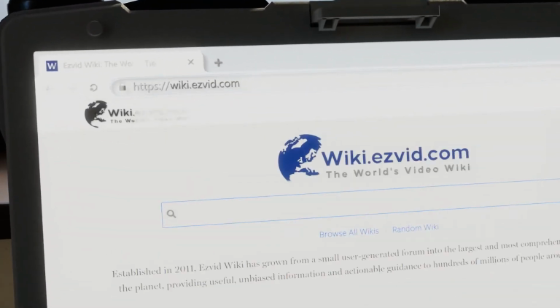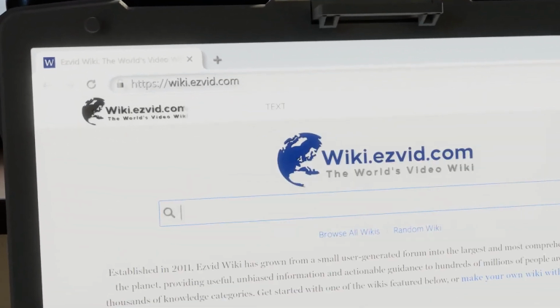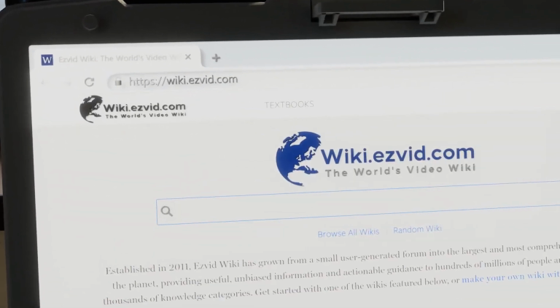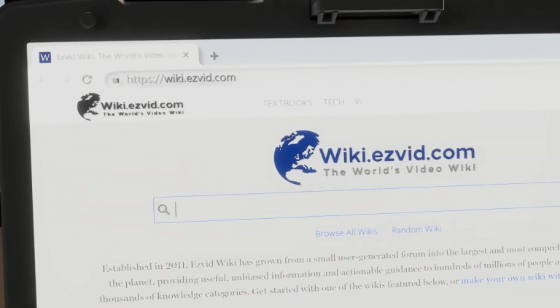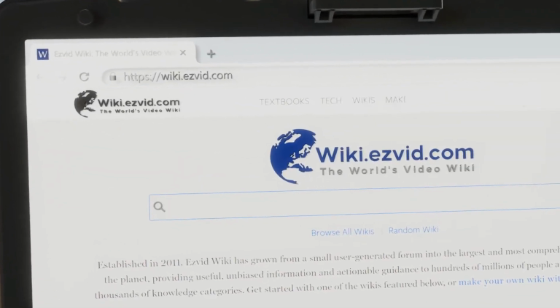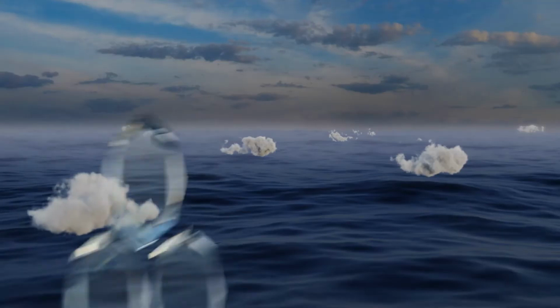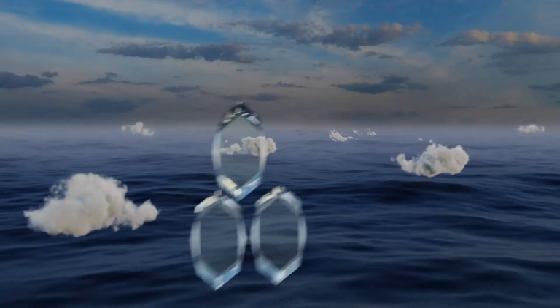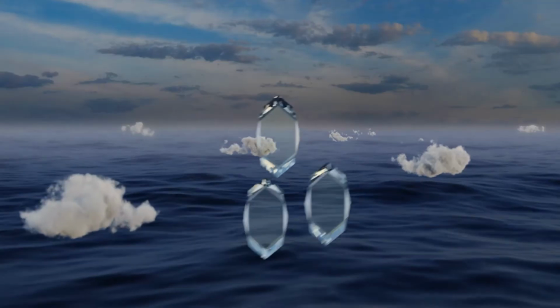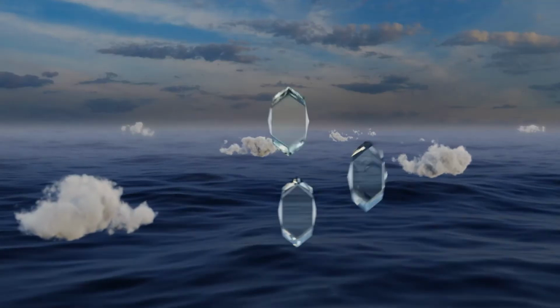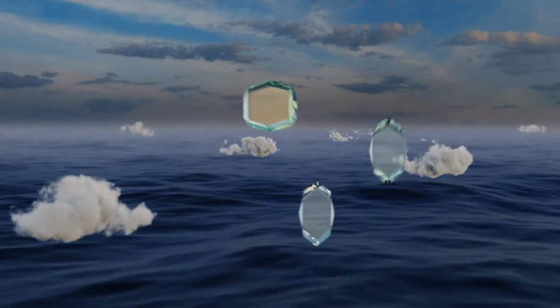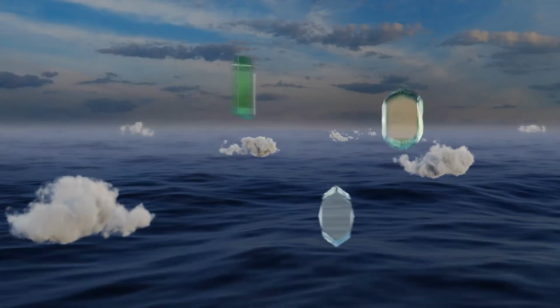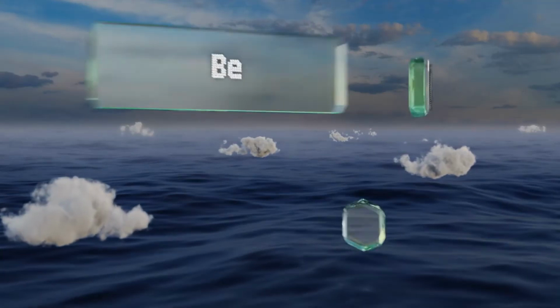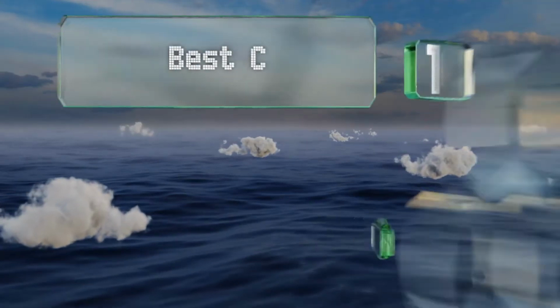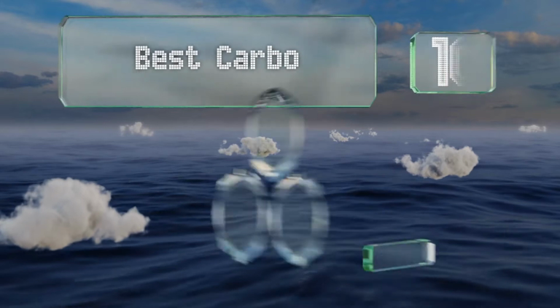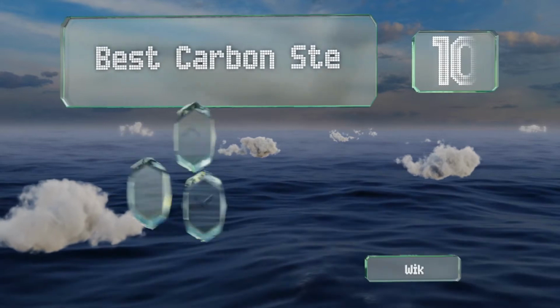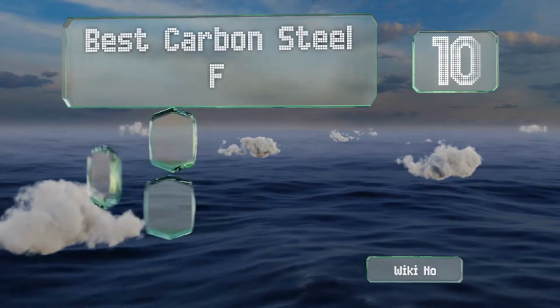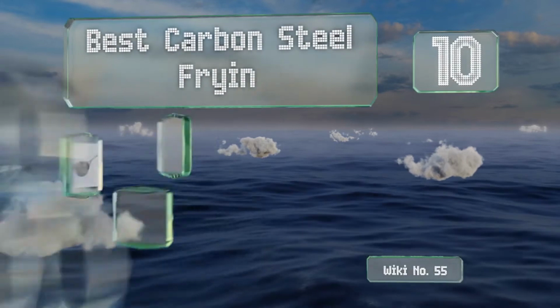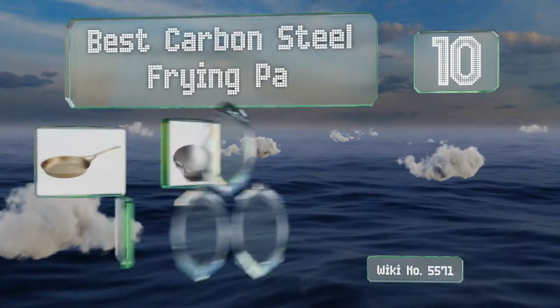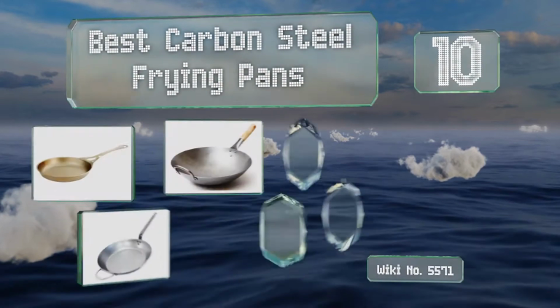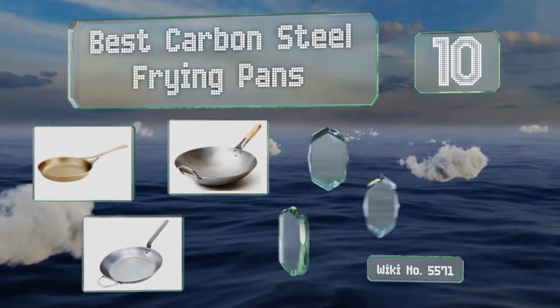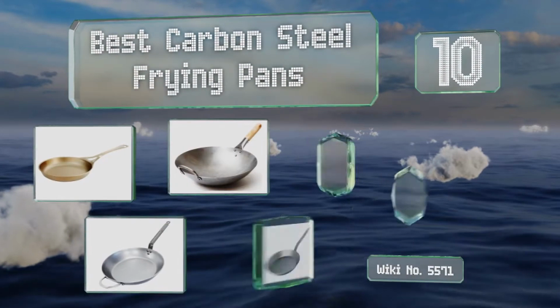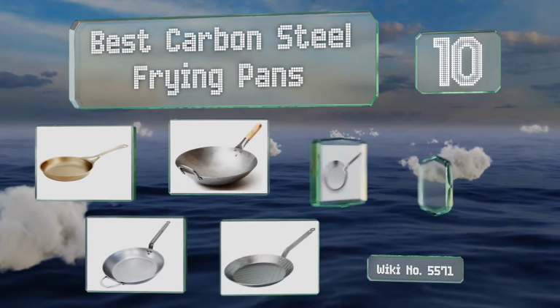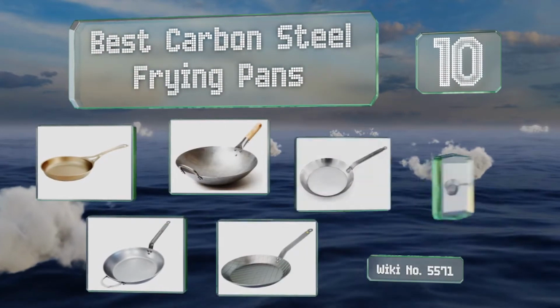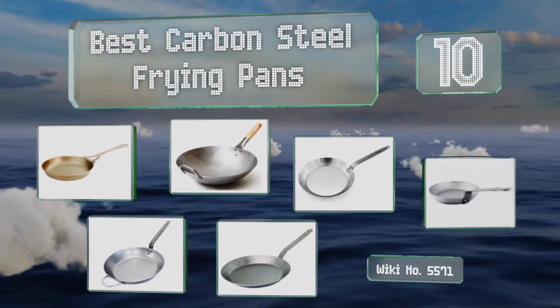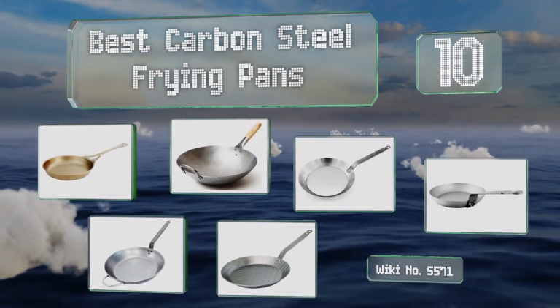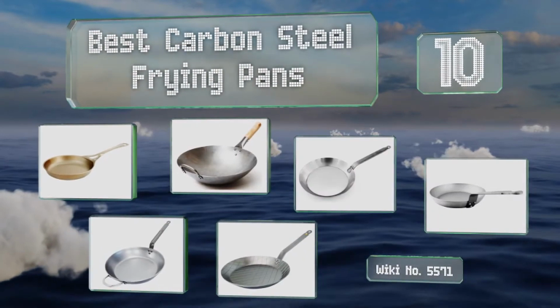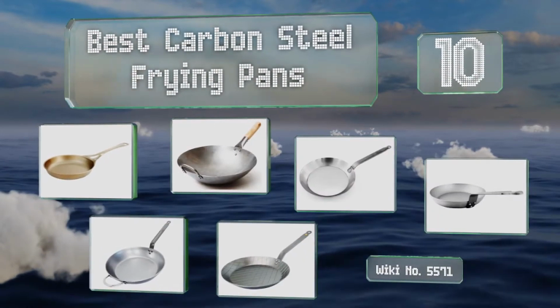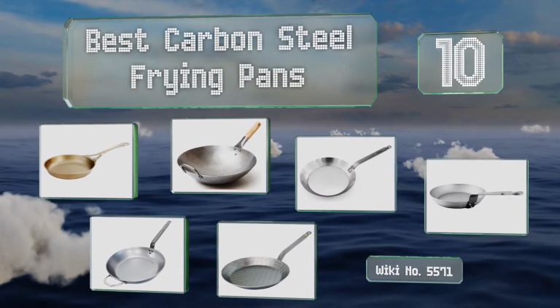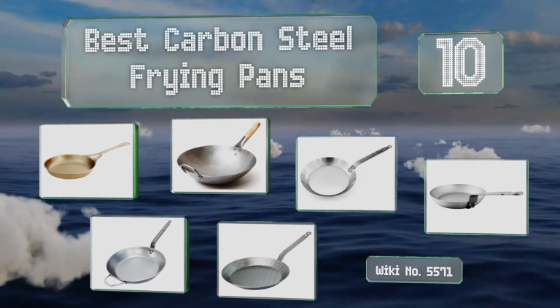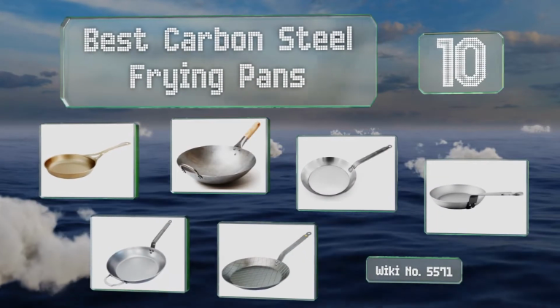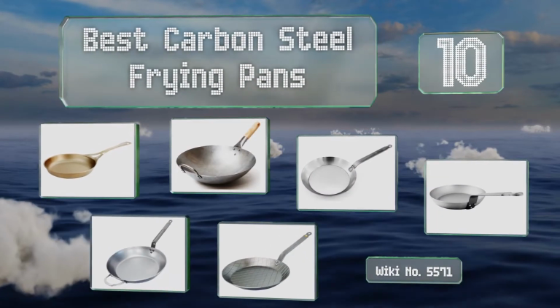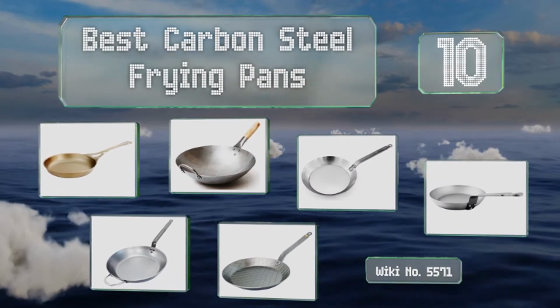EasyVid presents the 10 best carbon steel frying pans. Let's get started with the list.